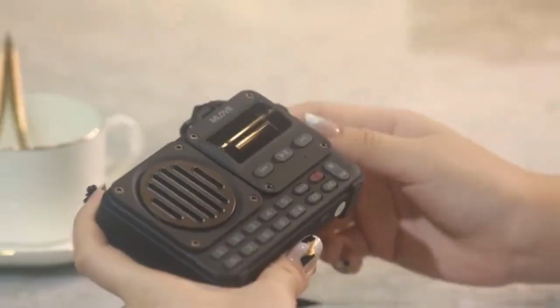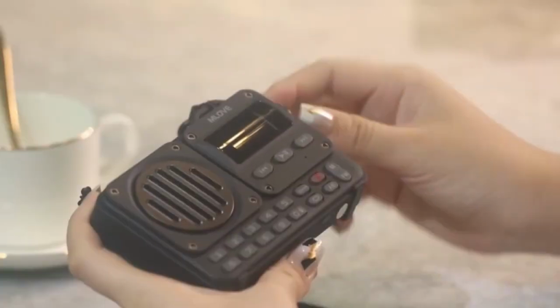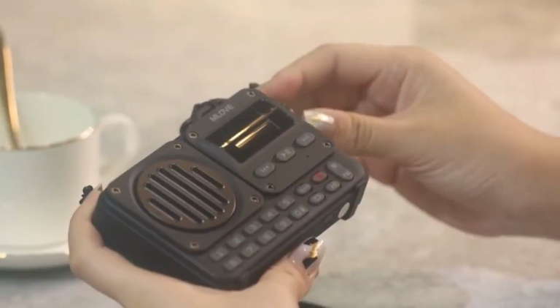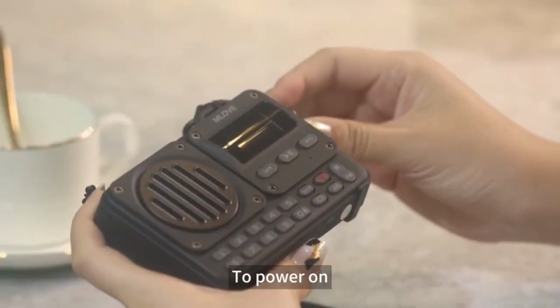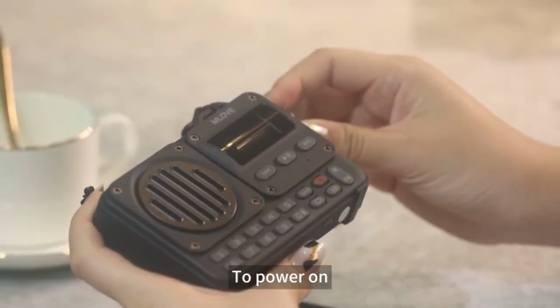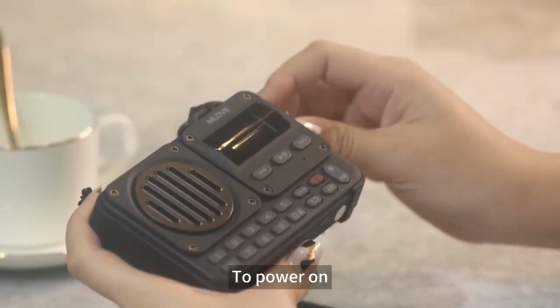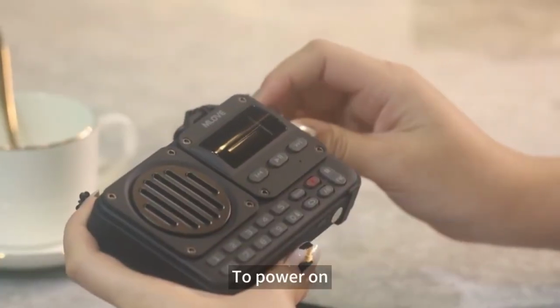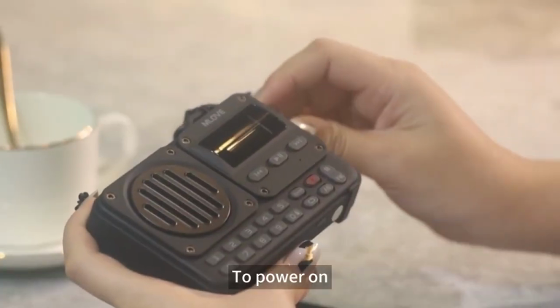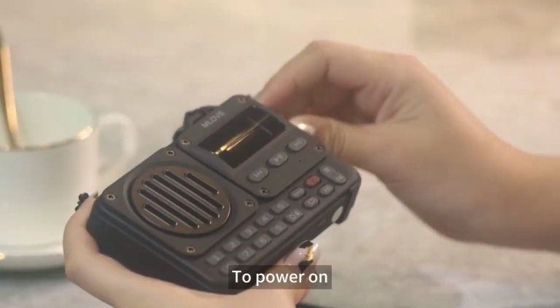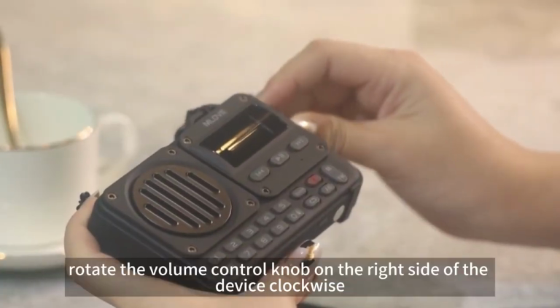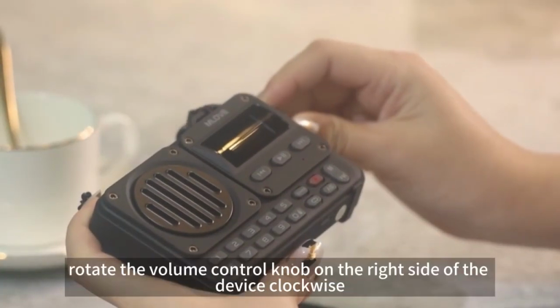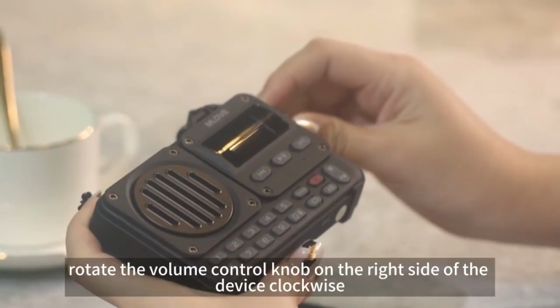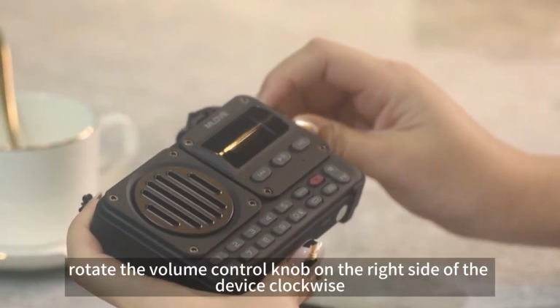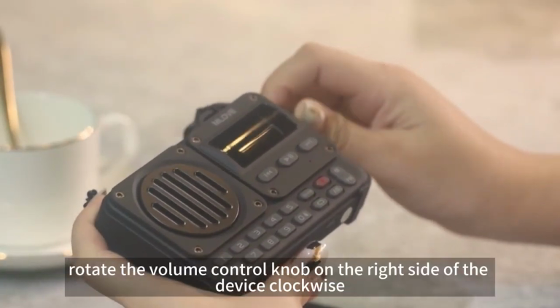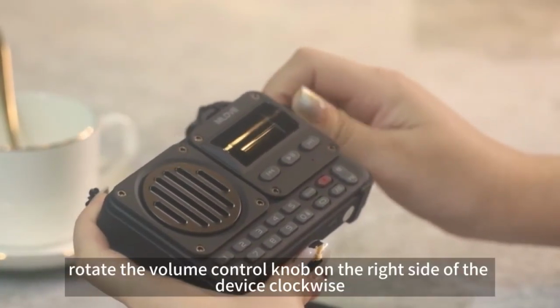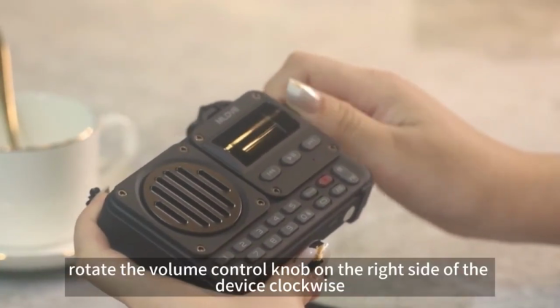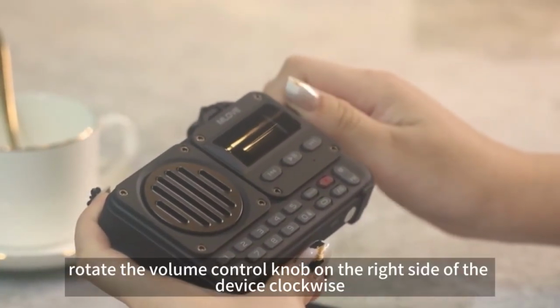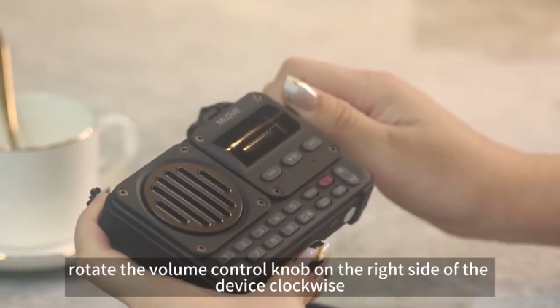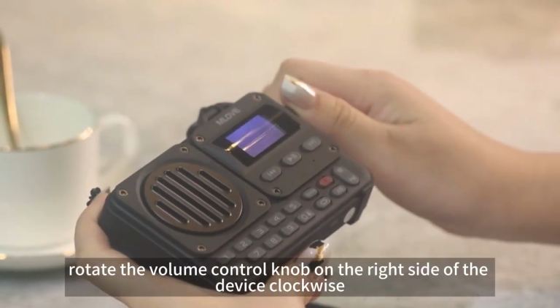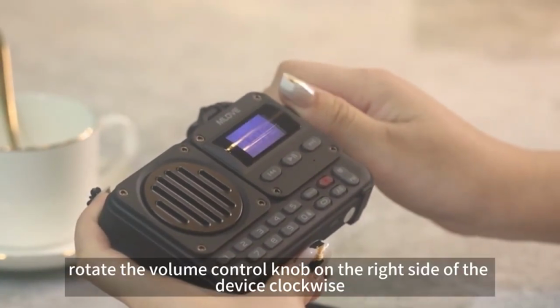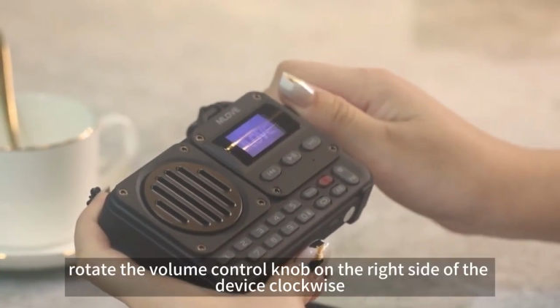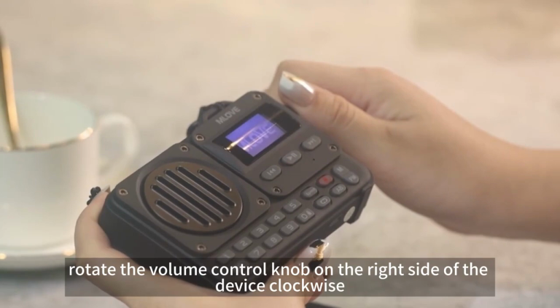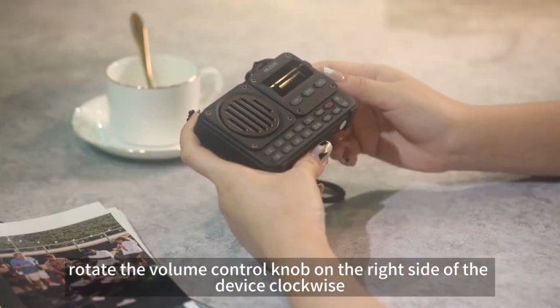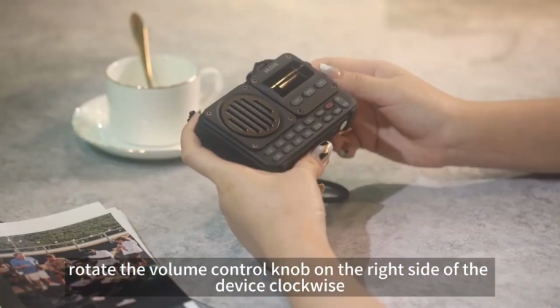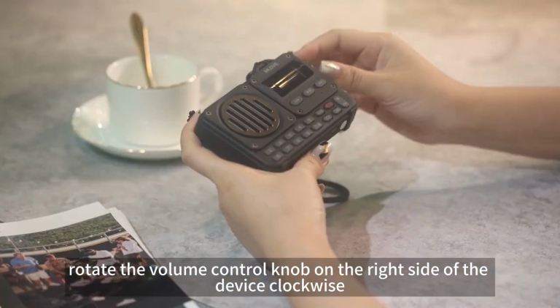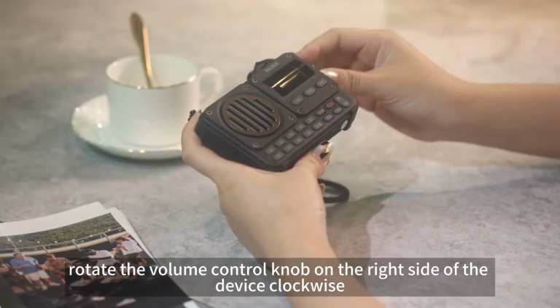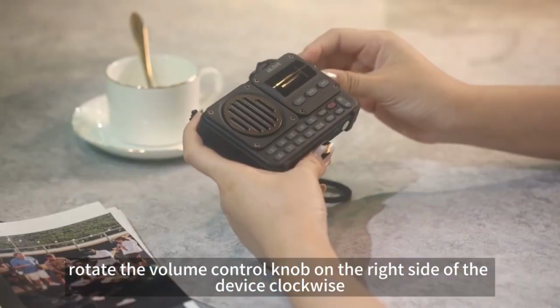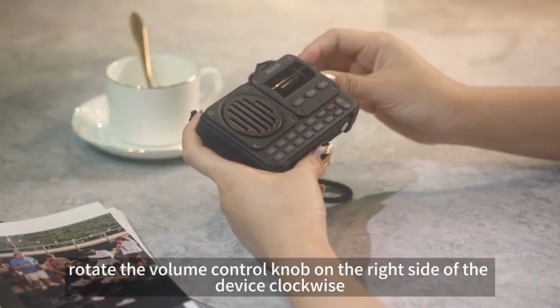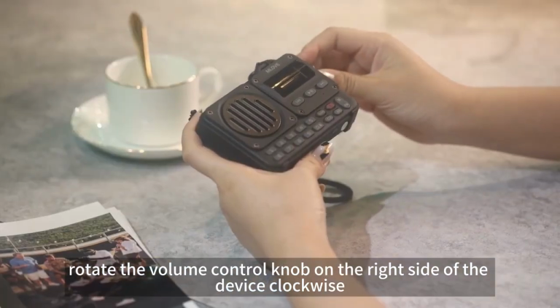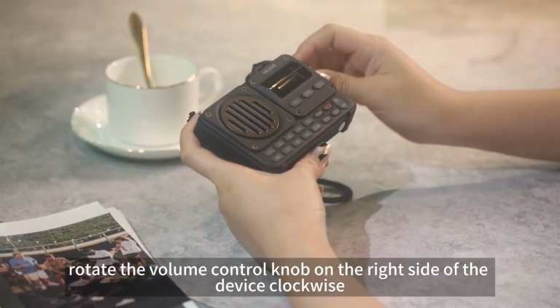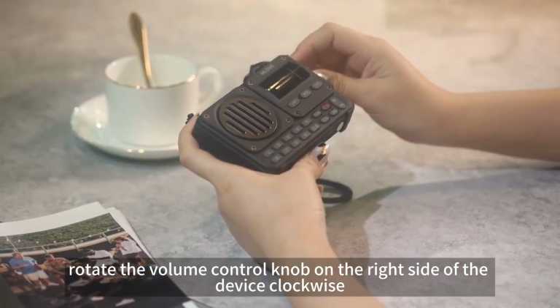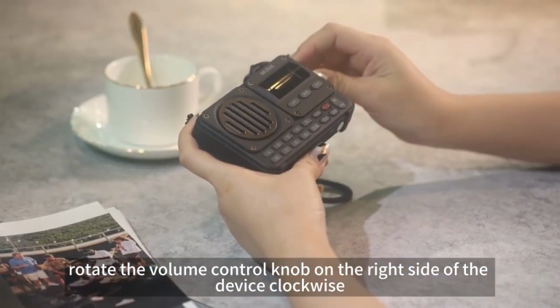To power on, rotate the volume control knob on the right side of the device clockwise.